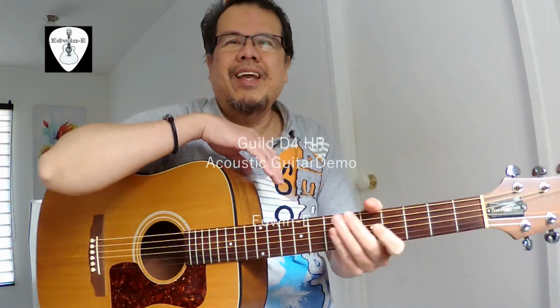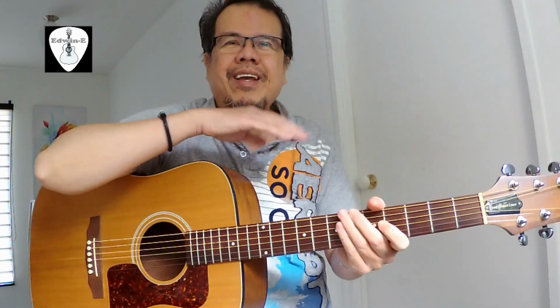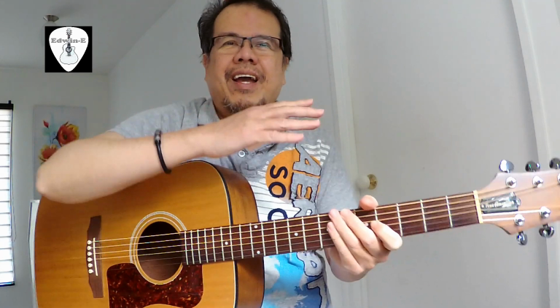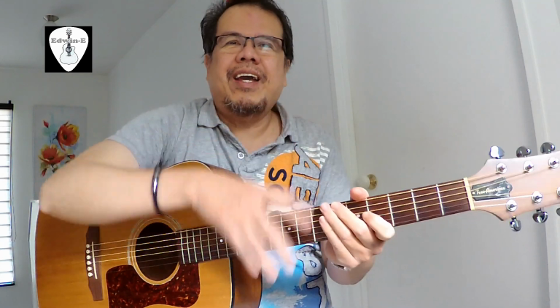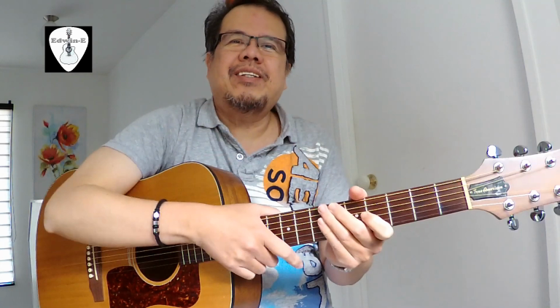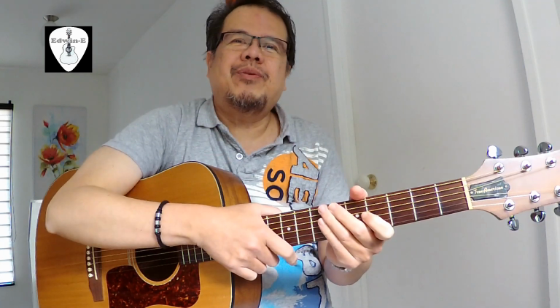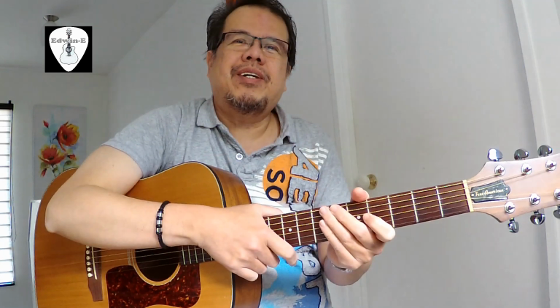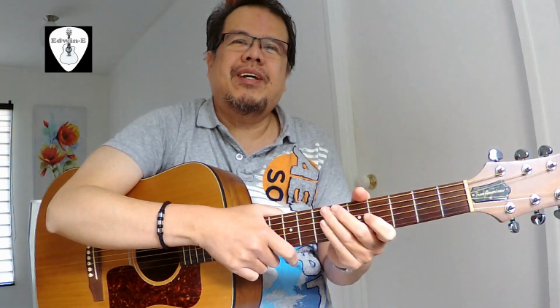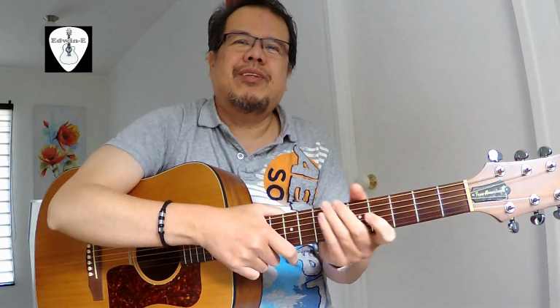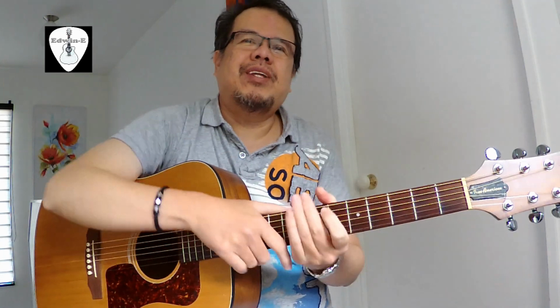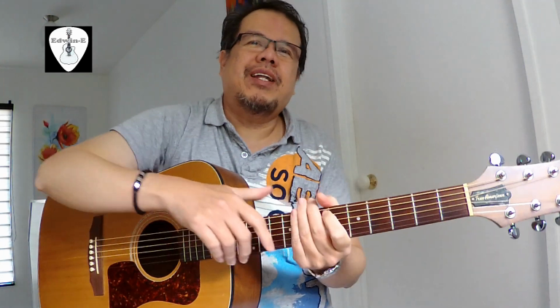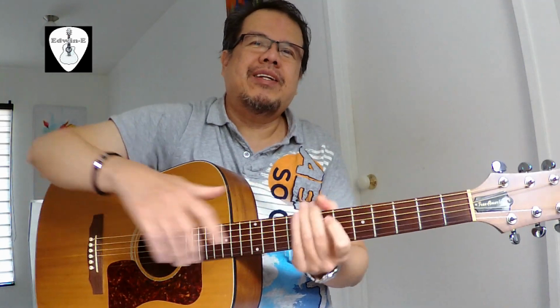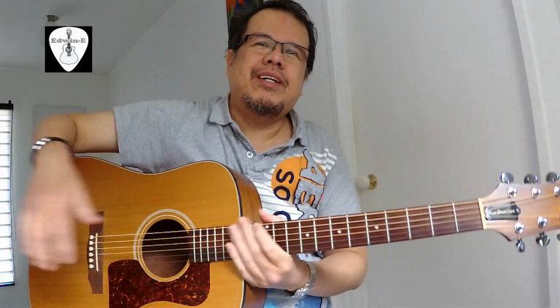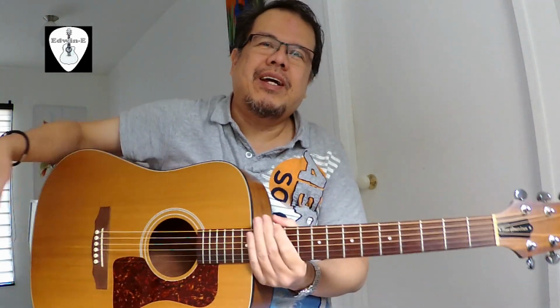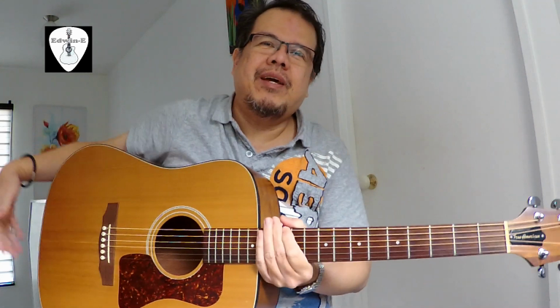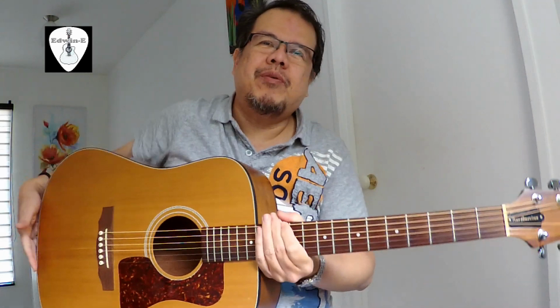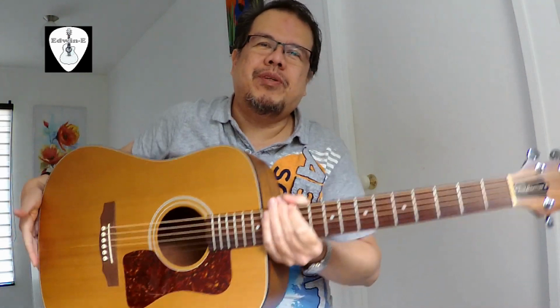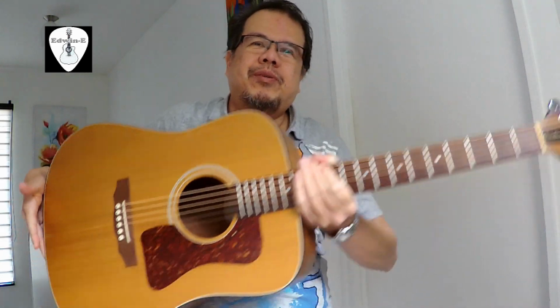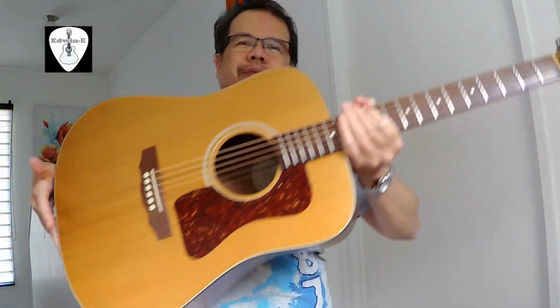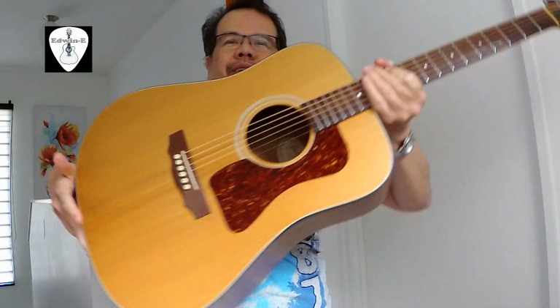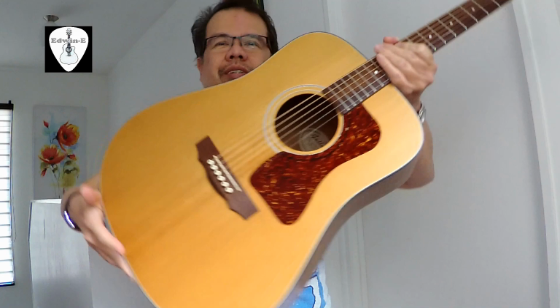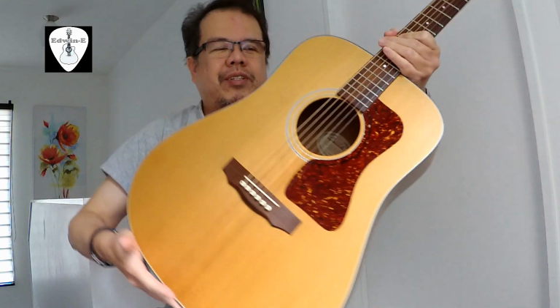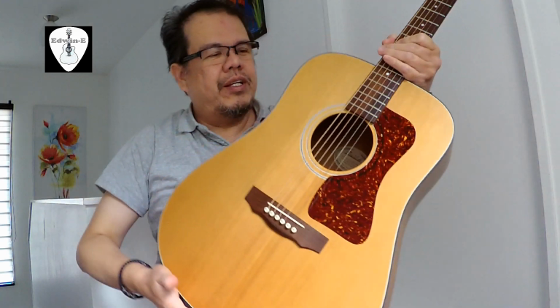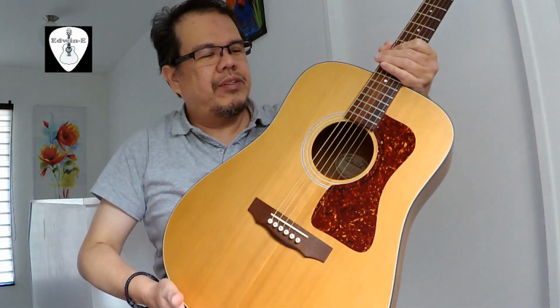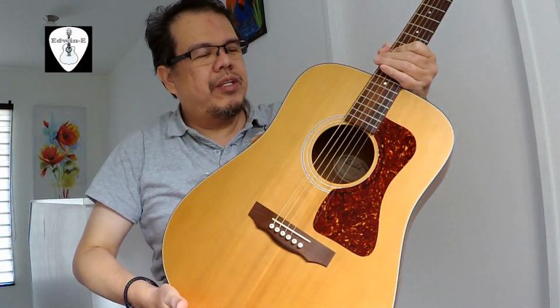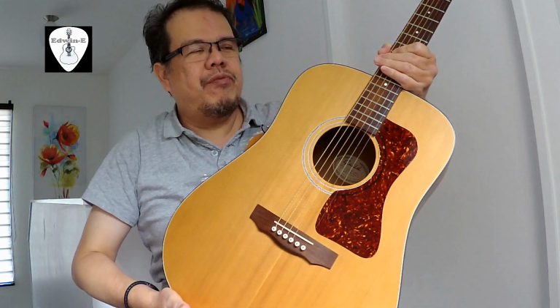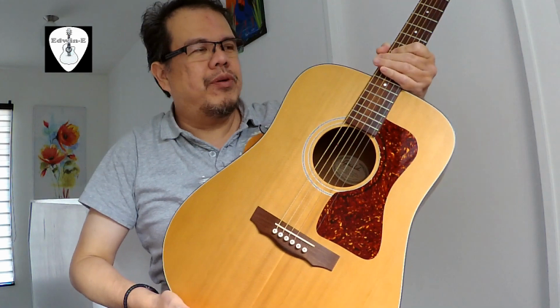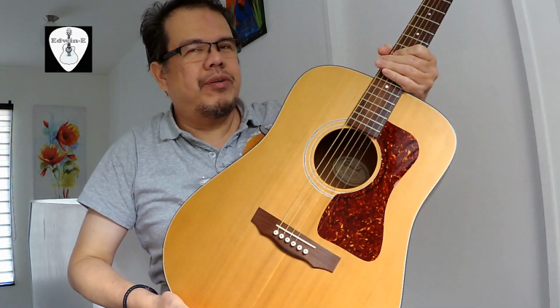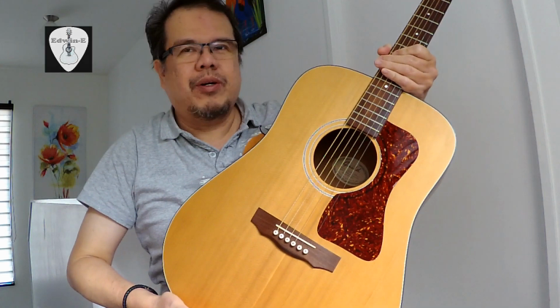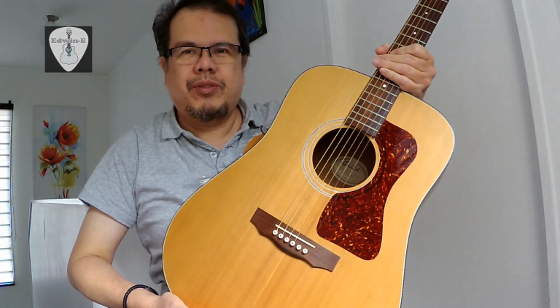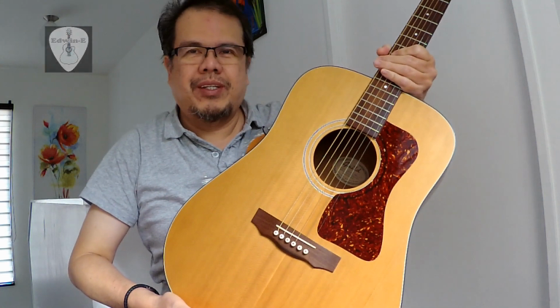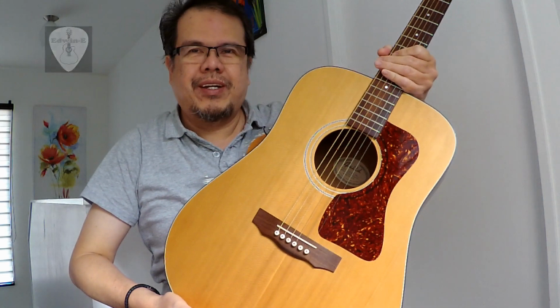Hi guys, Edwin here, and today another guitar demo for you. This is the Guild D4 Acoustic Guitar.